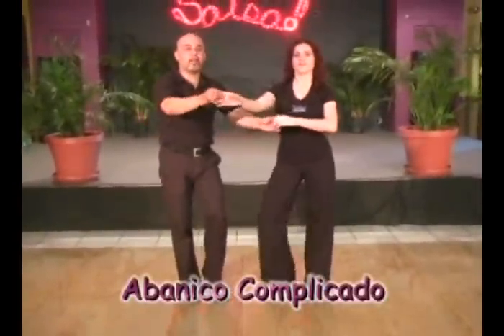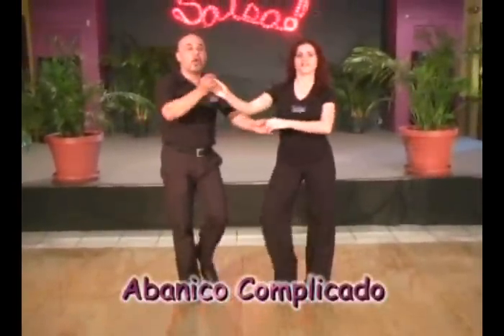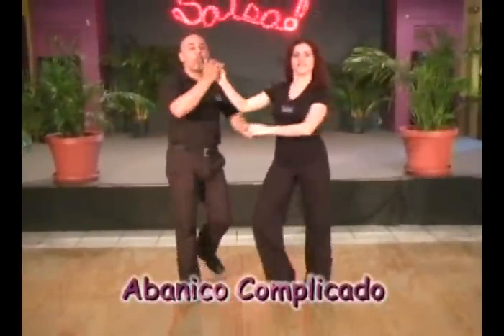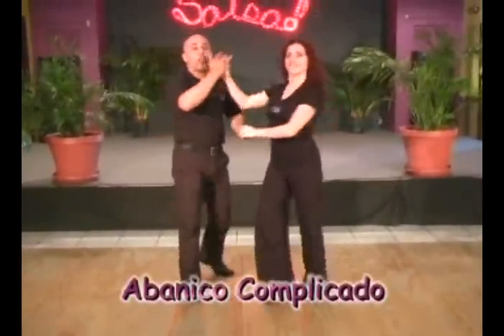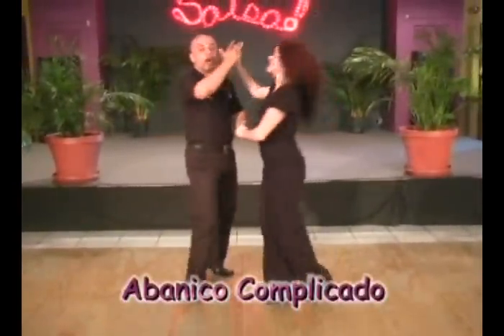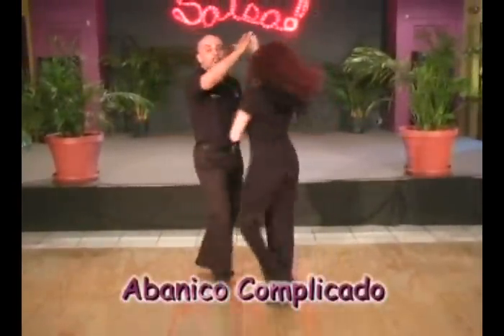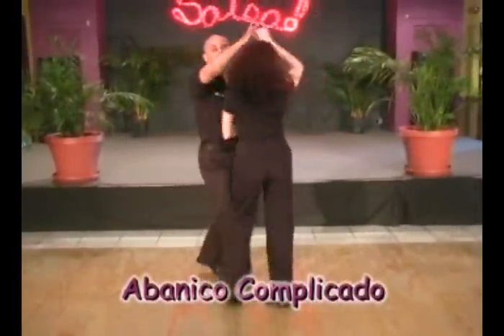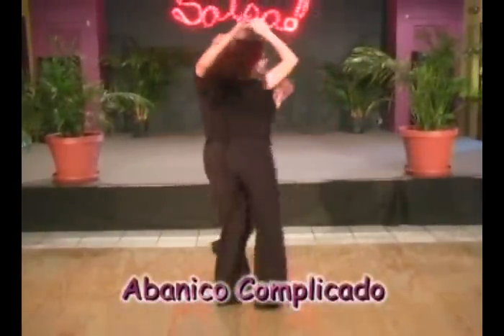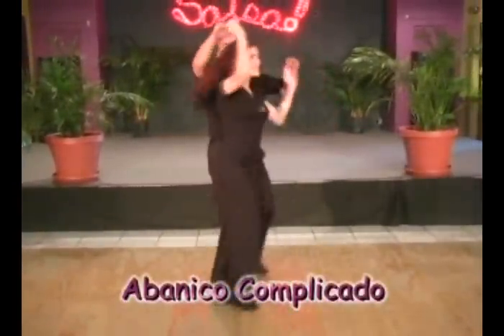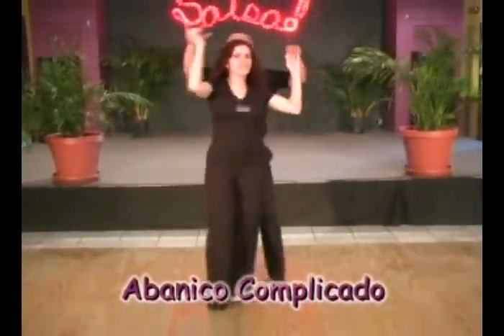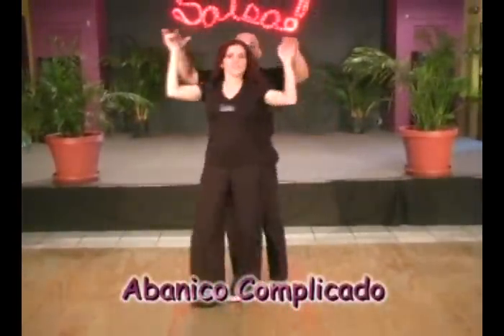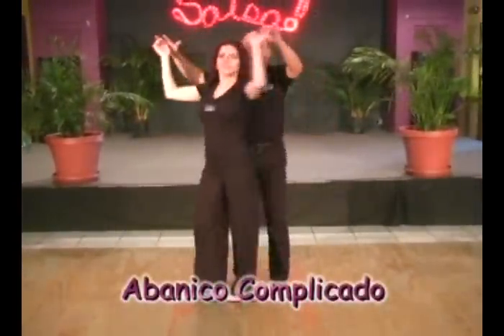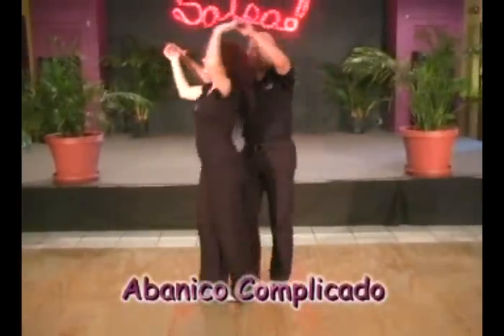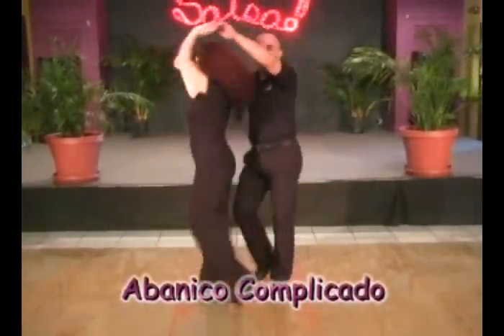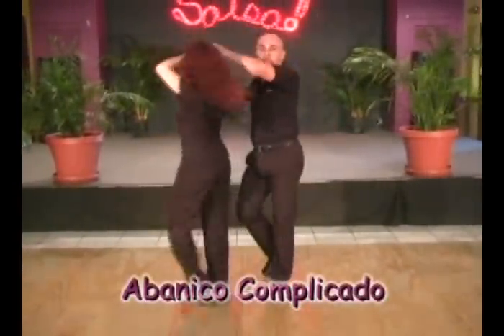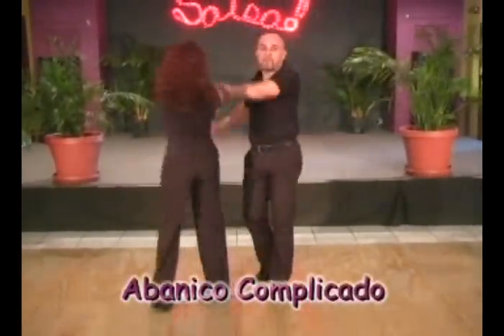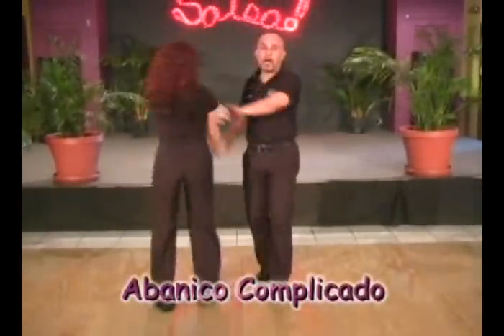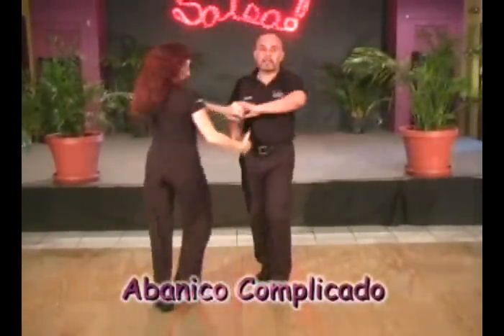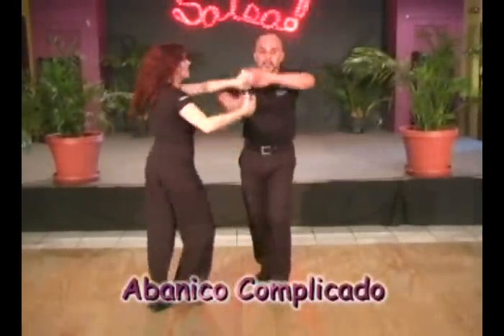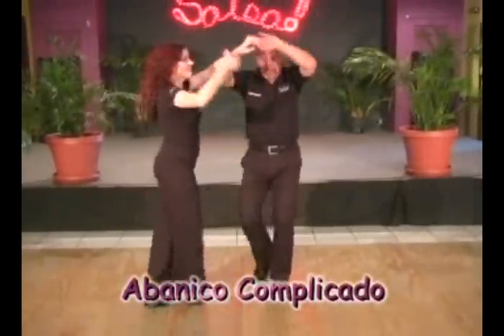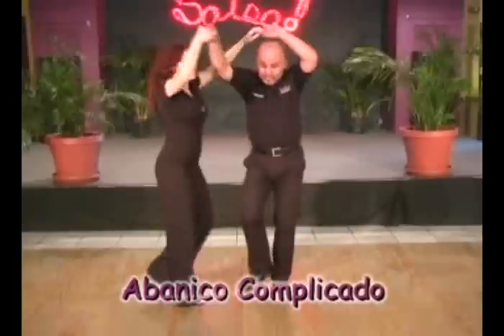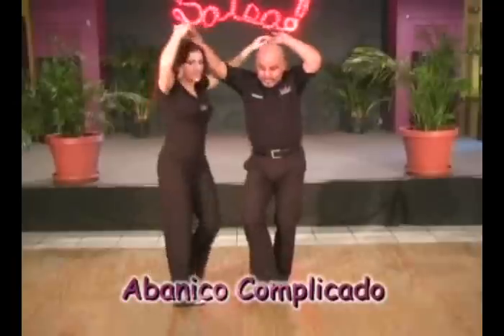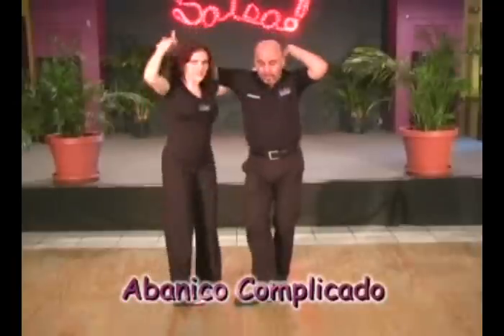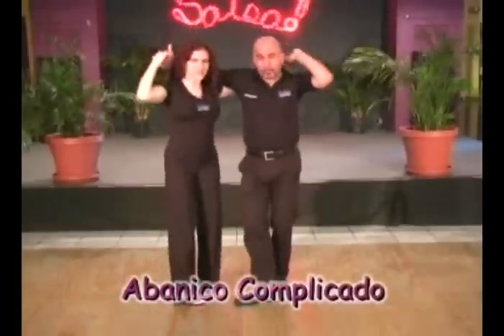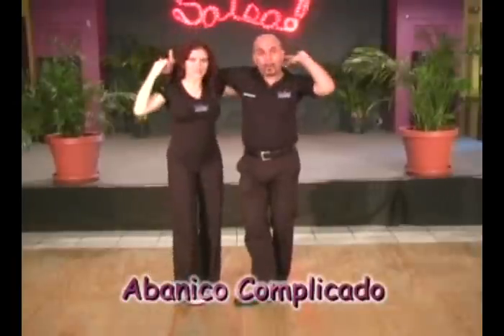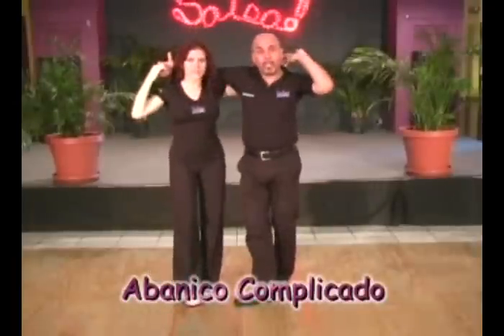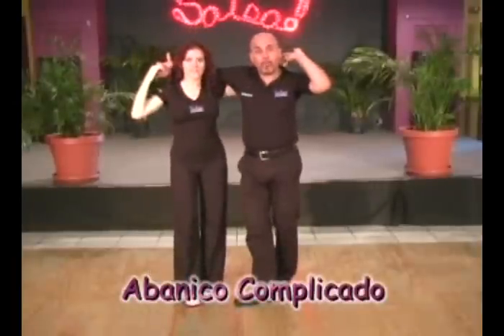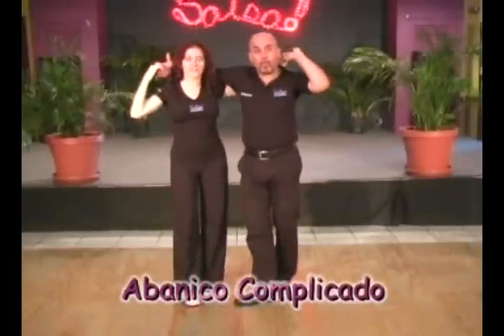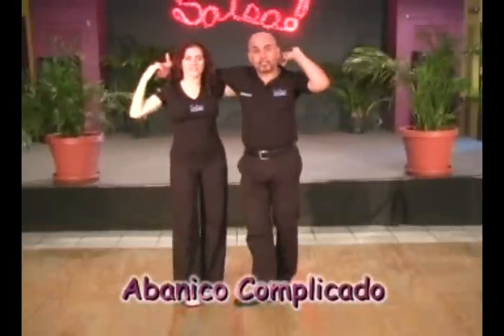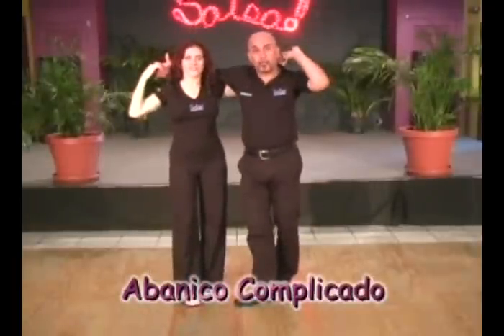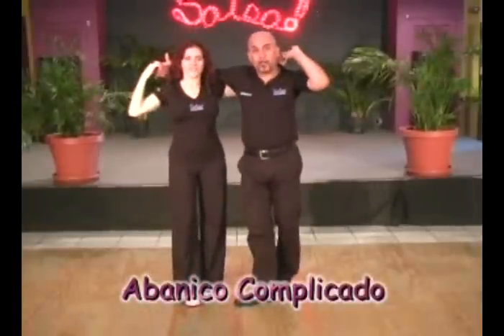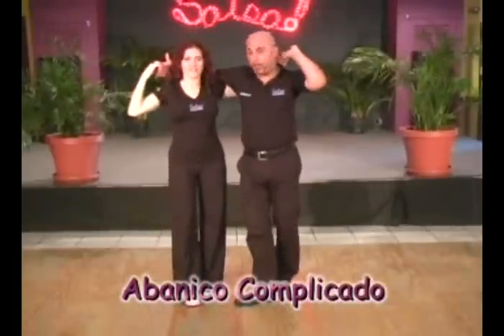And one, two, three, five, six, seven. Grab the hand while it's coming around.